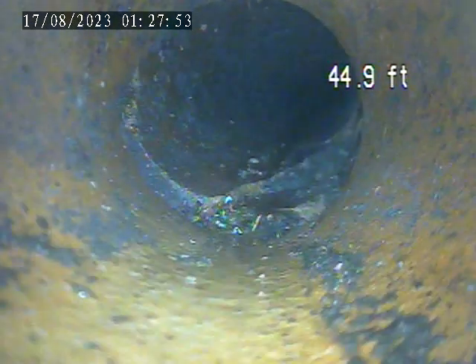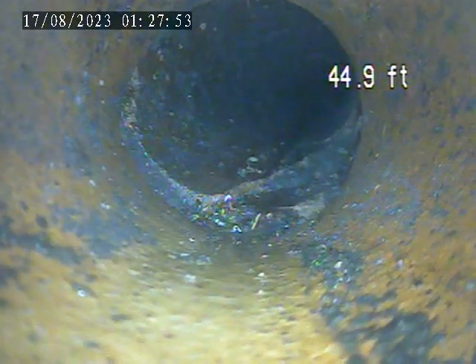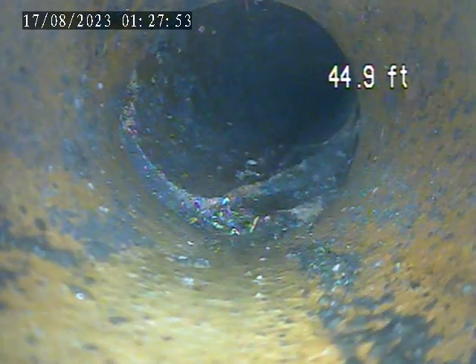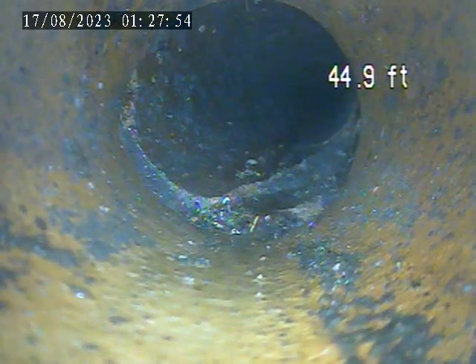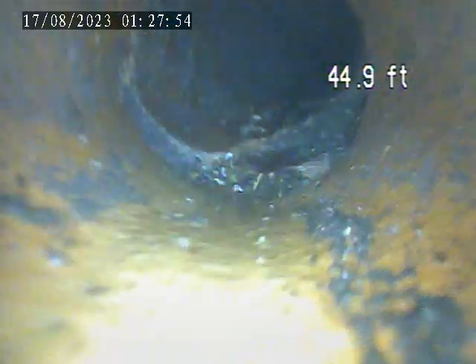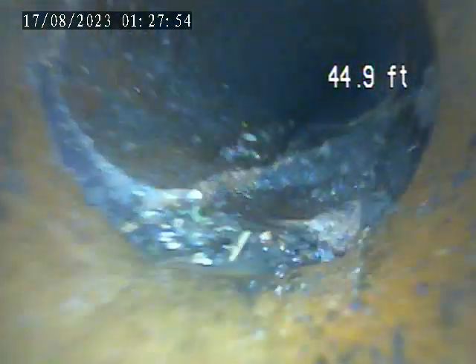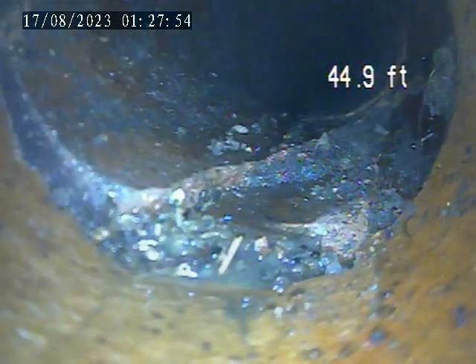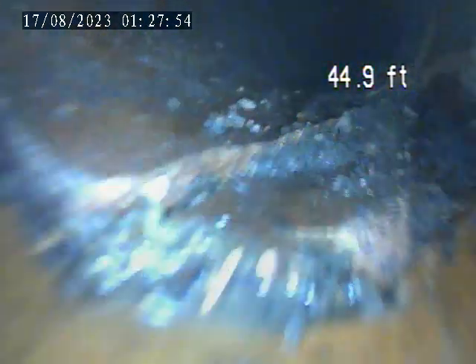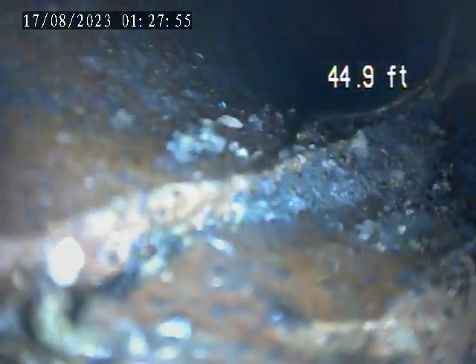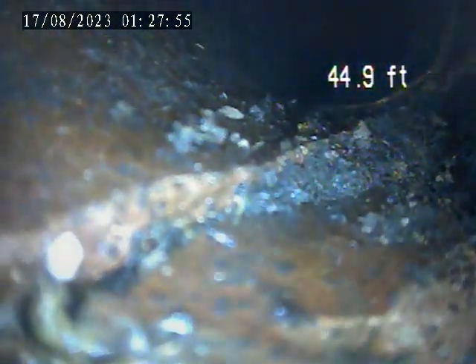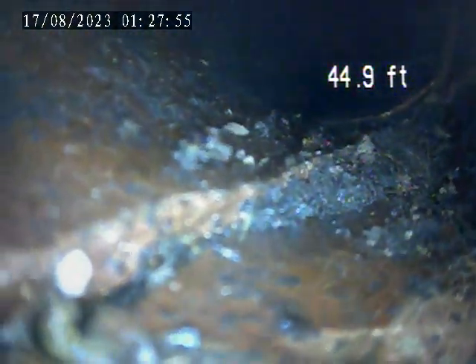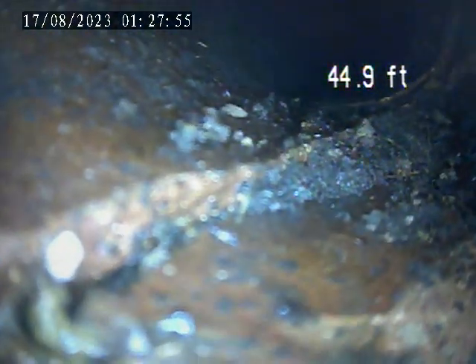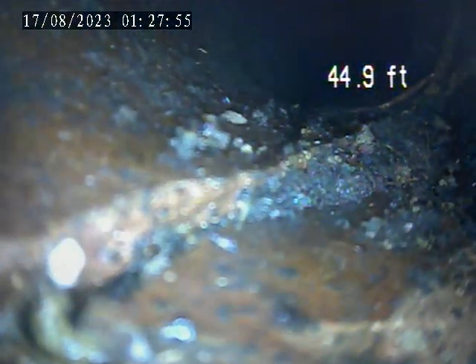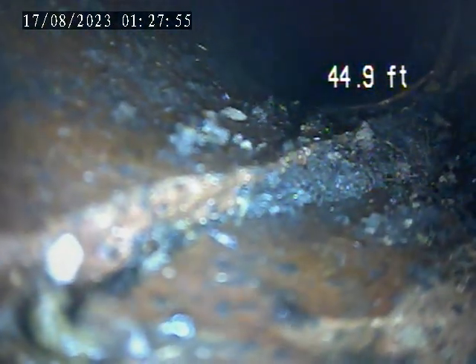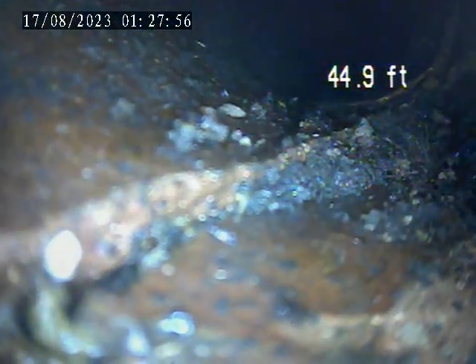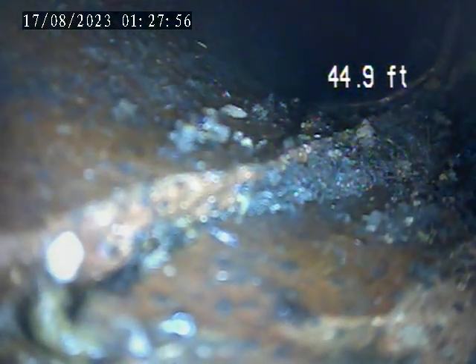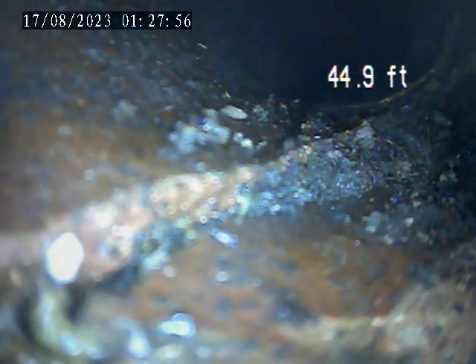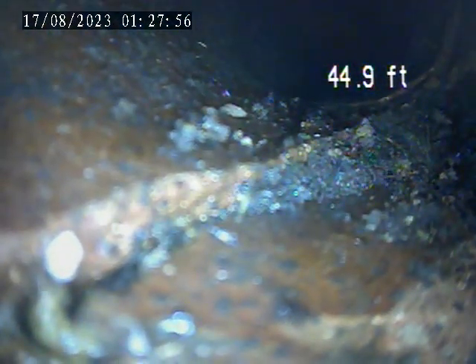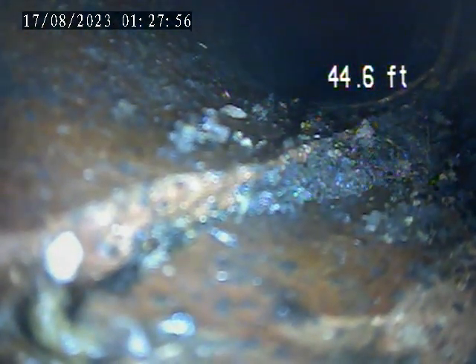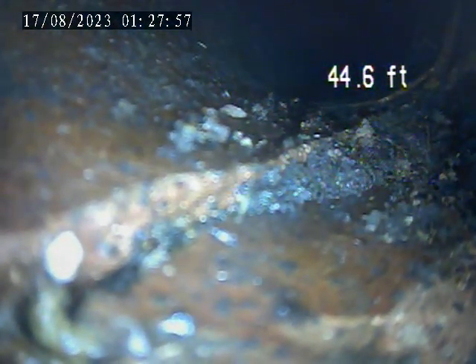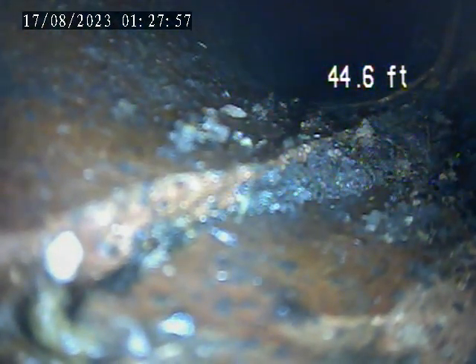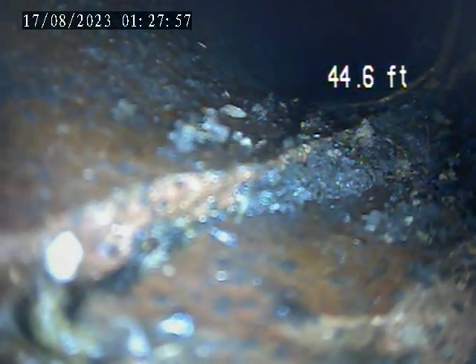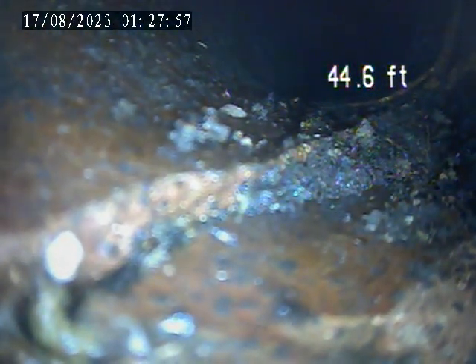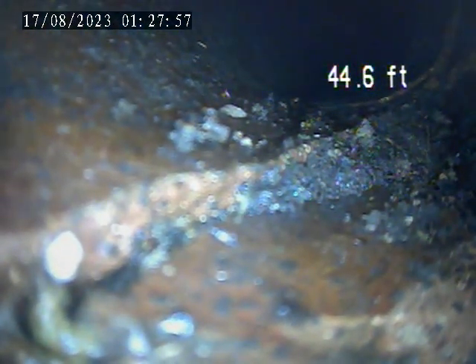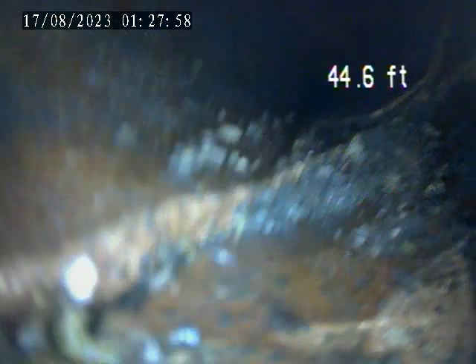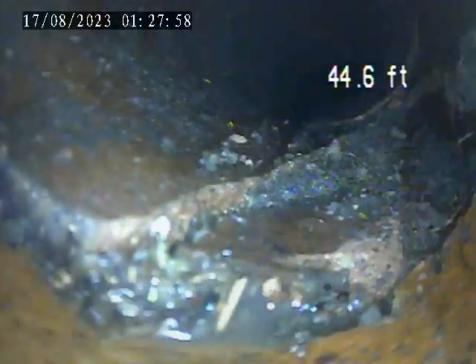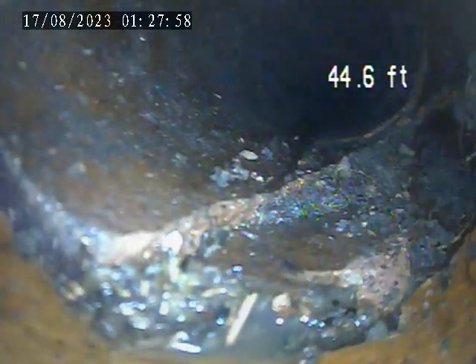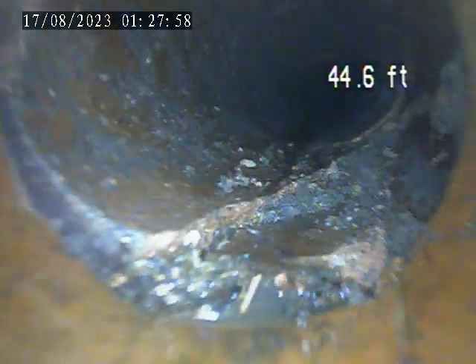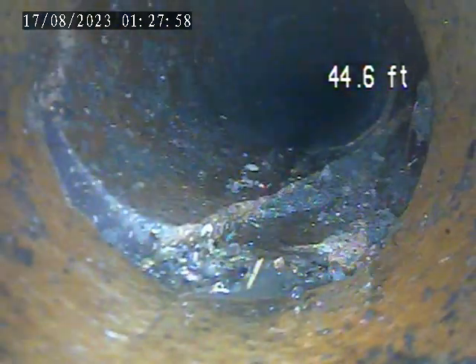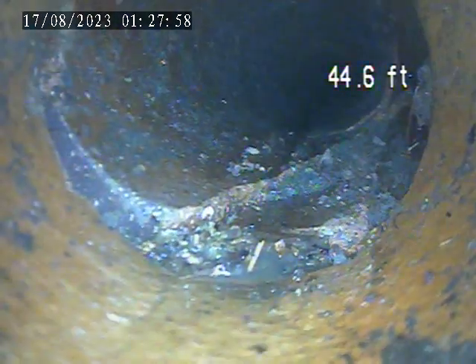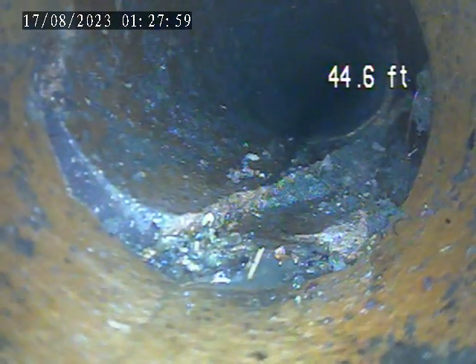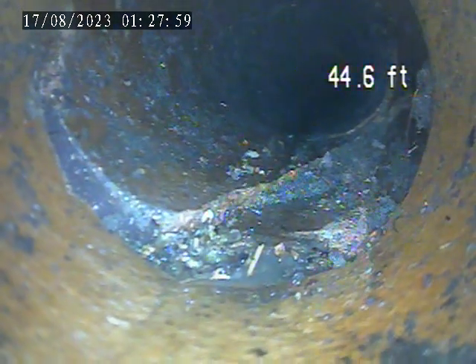It looks like there is a broken section of pipe here at 44 feet. Split through the joint.